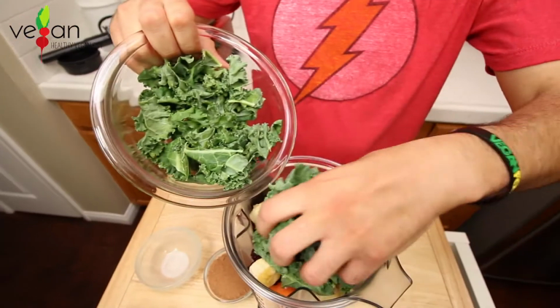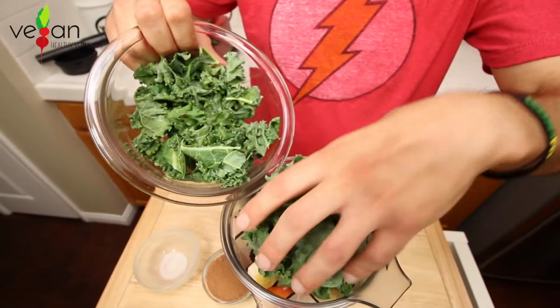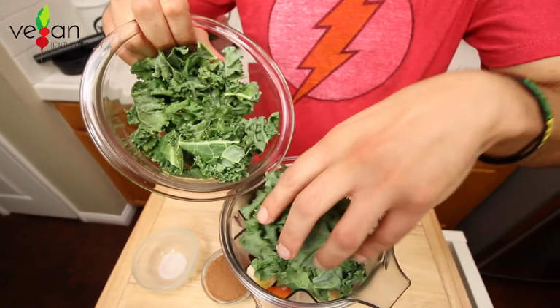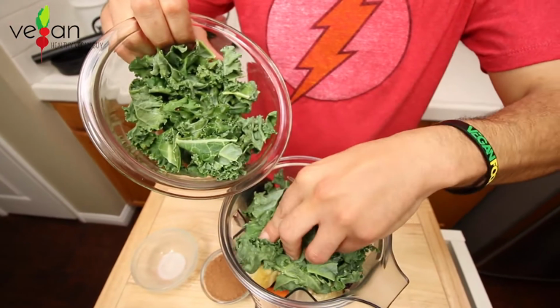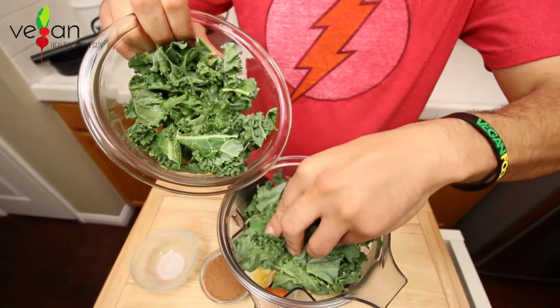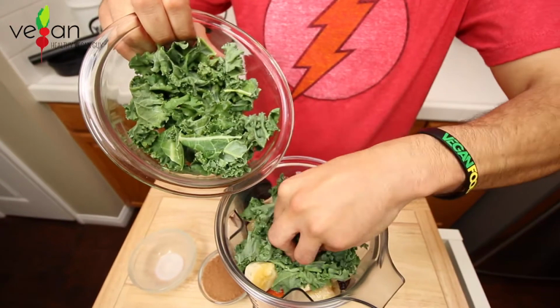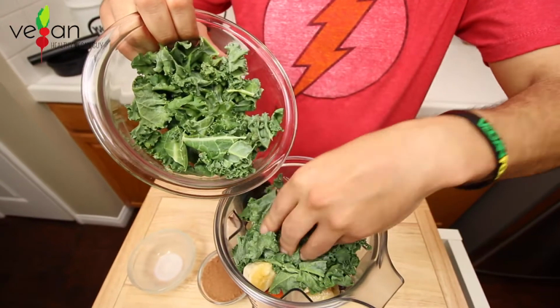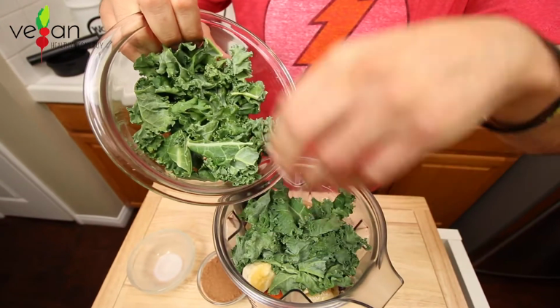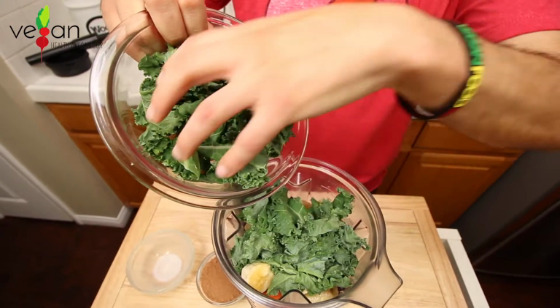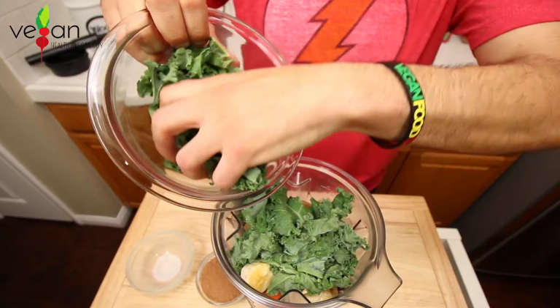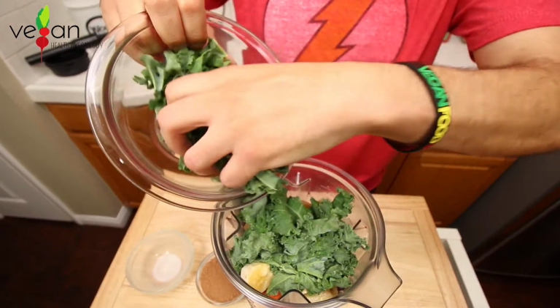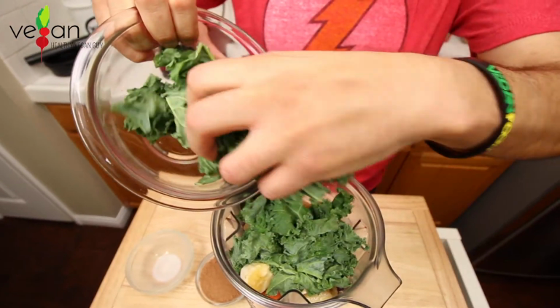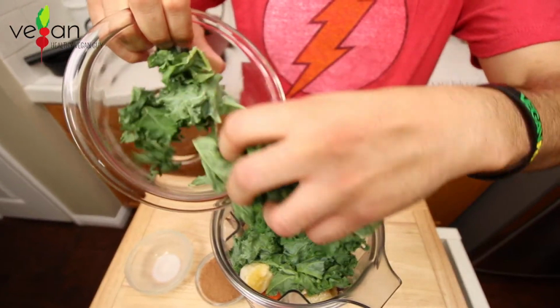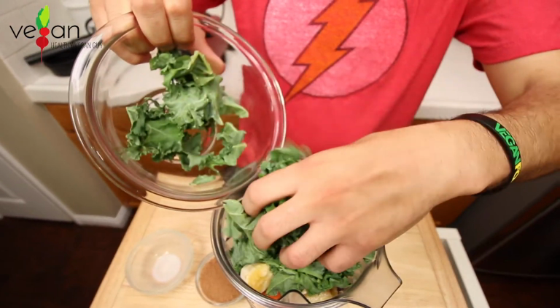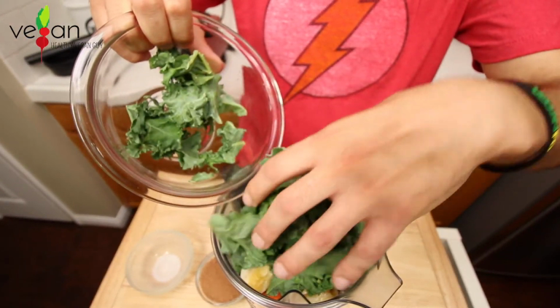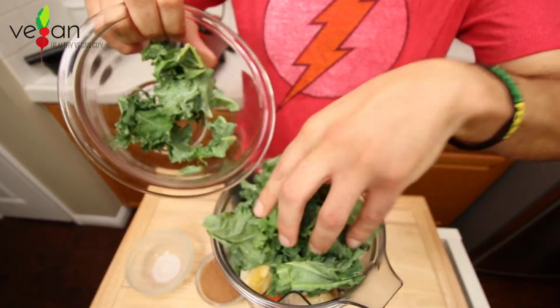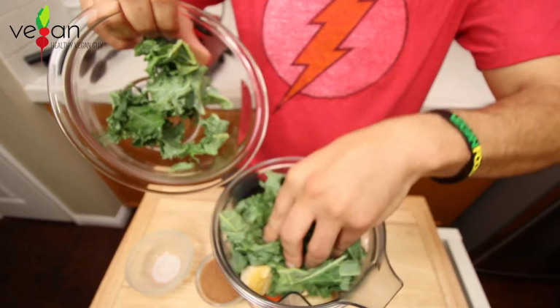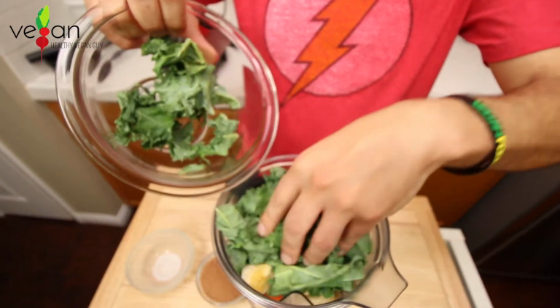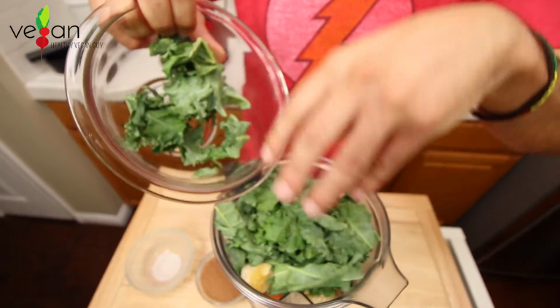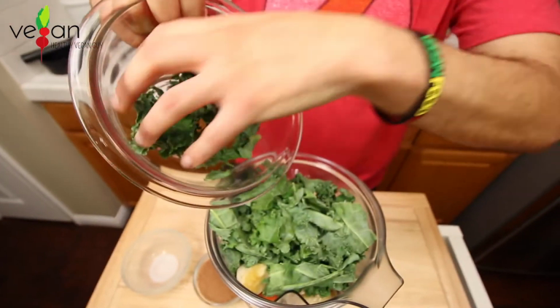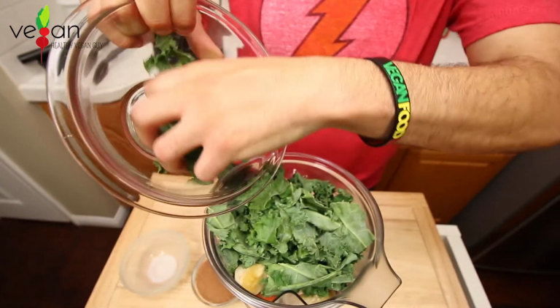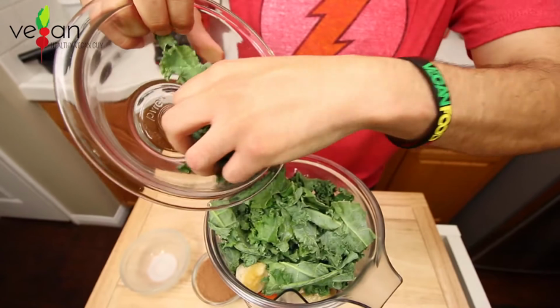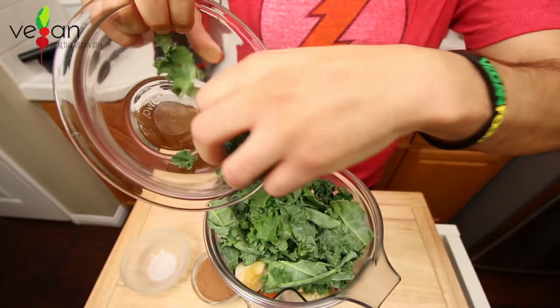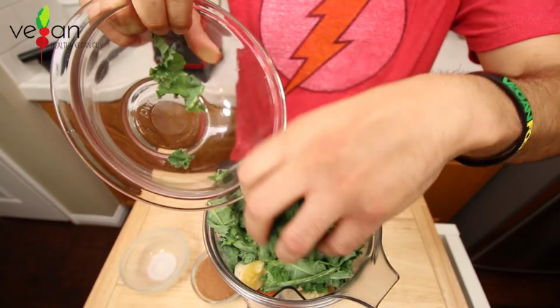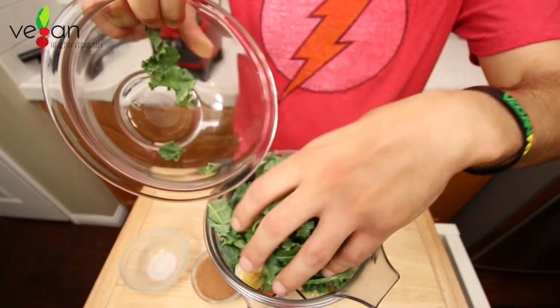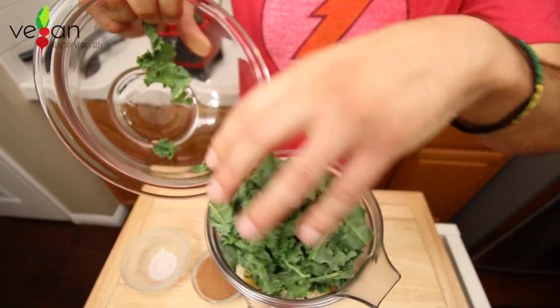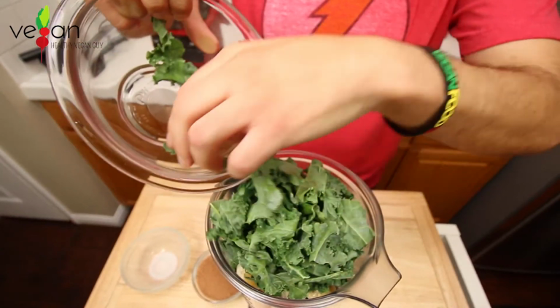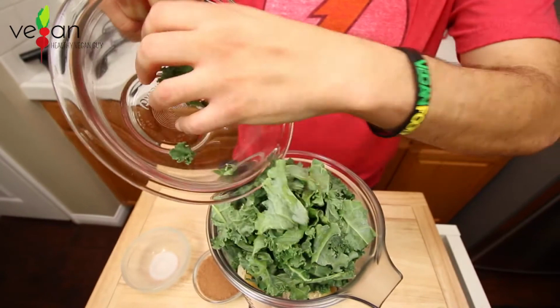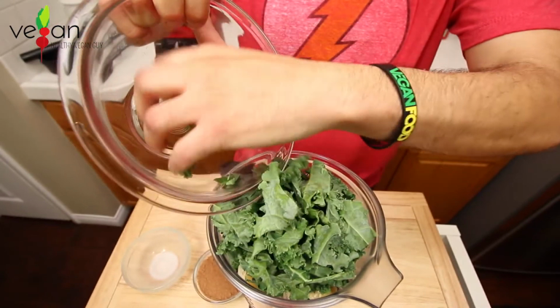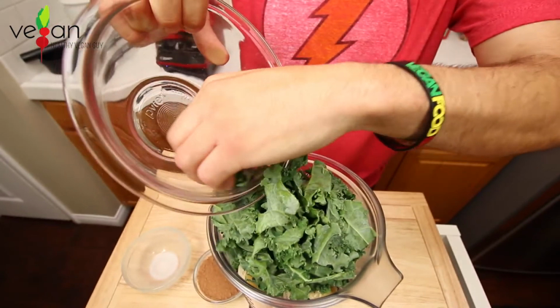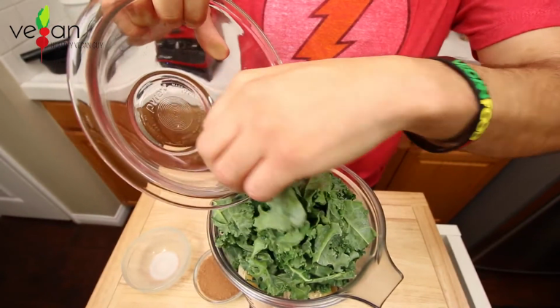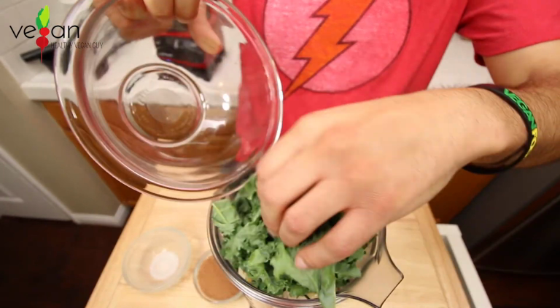And what's a knockout smoothie without the powerful green kale? We have three de-stemmed kale leaves.